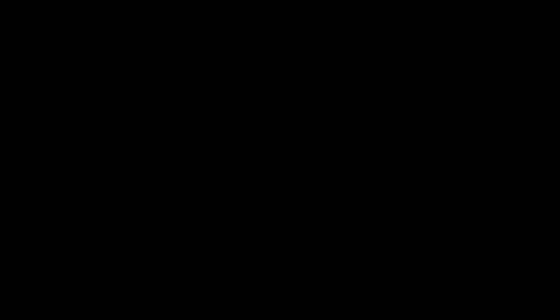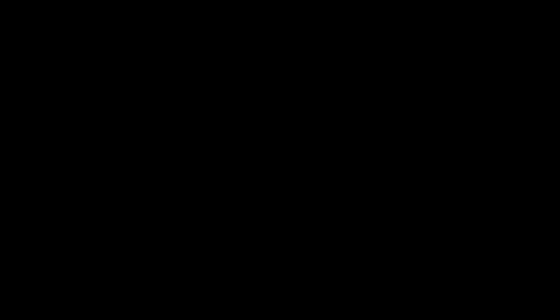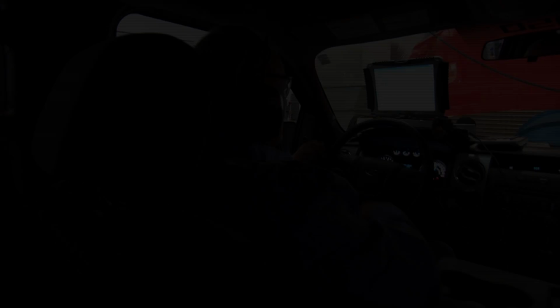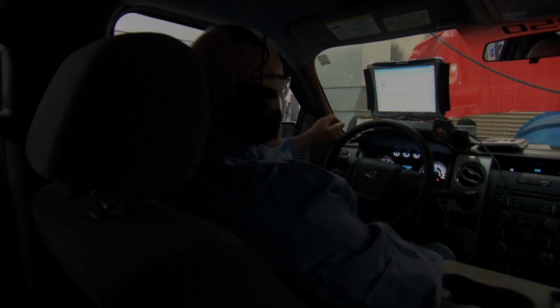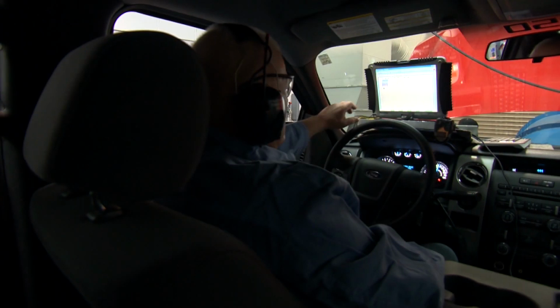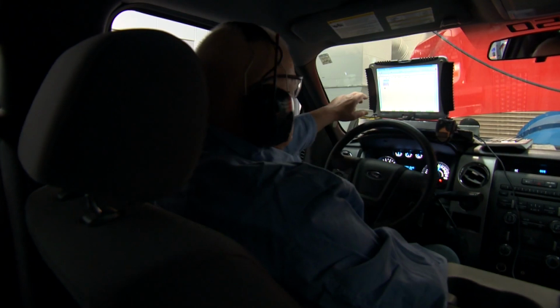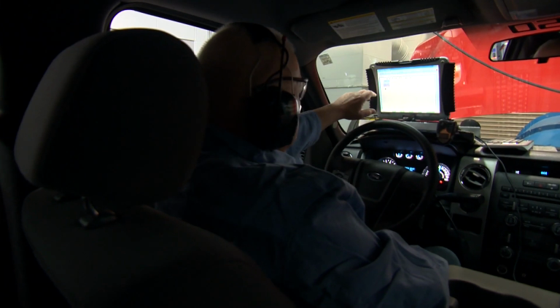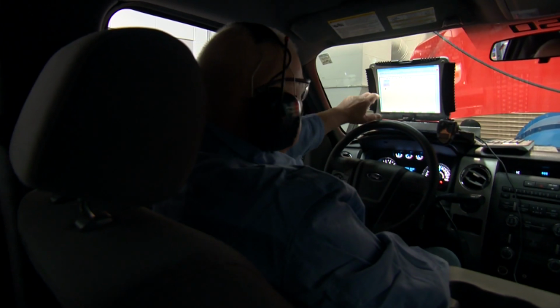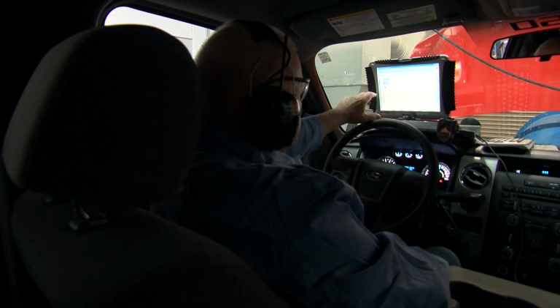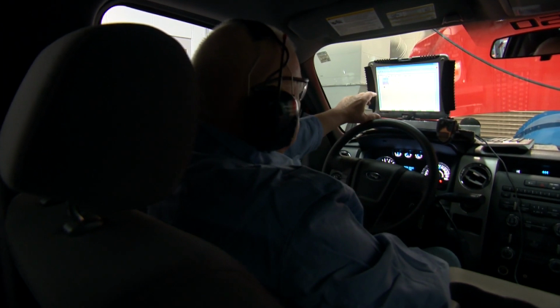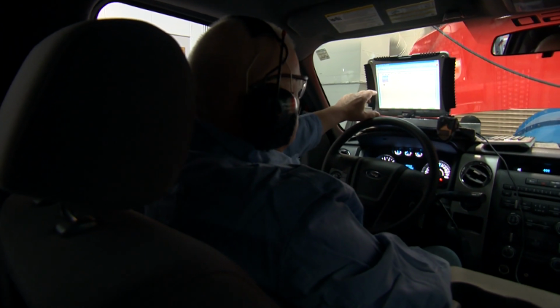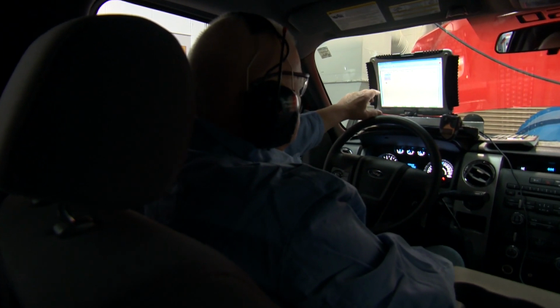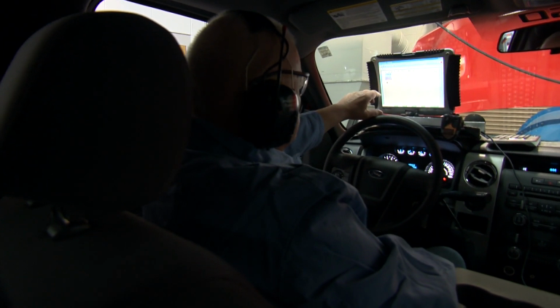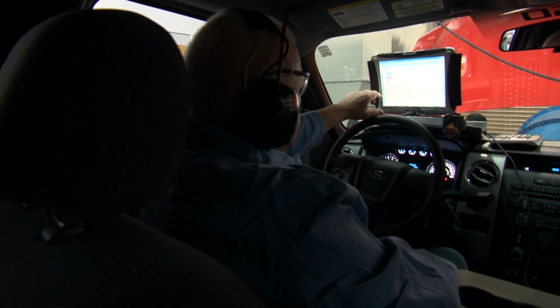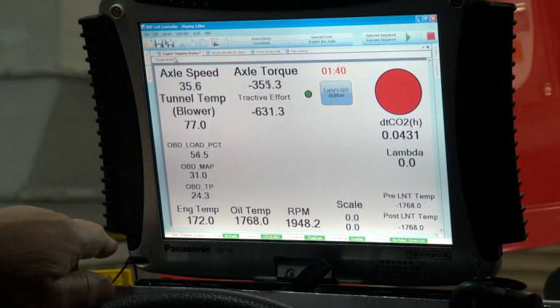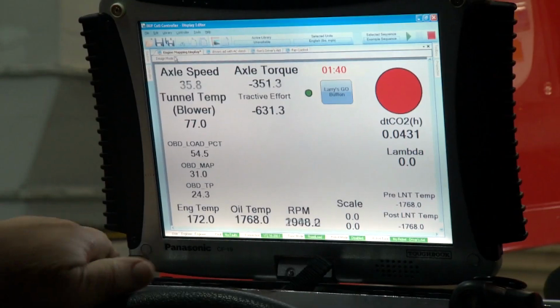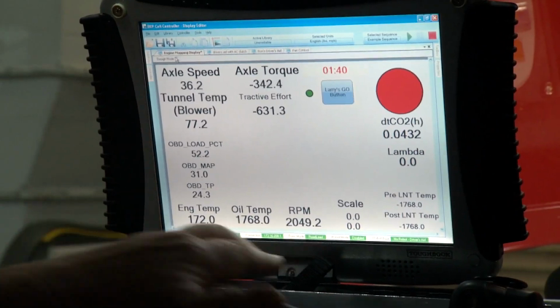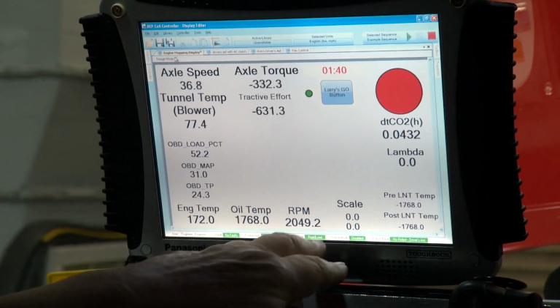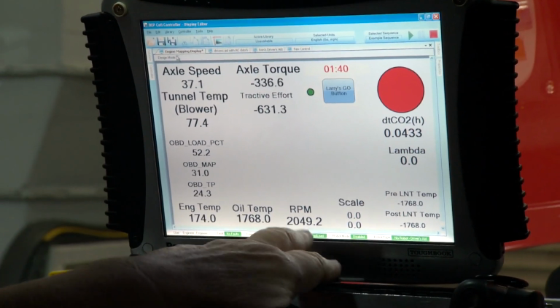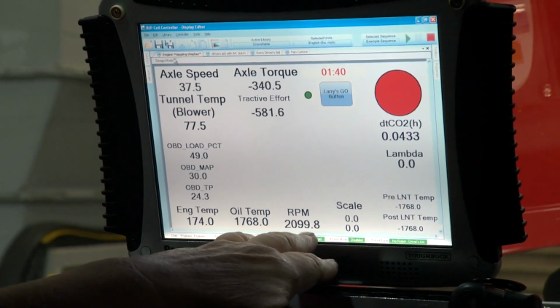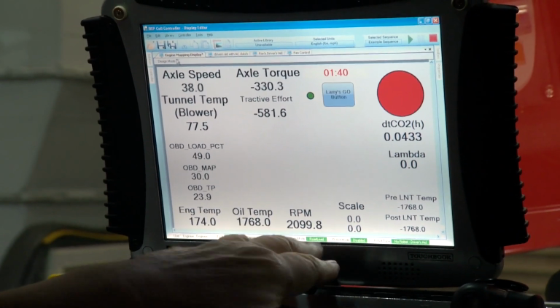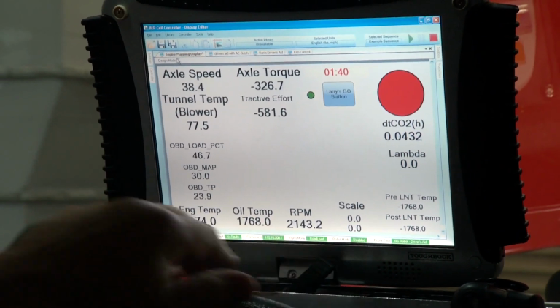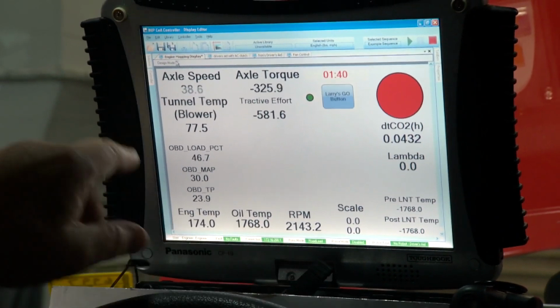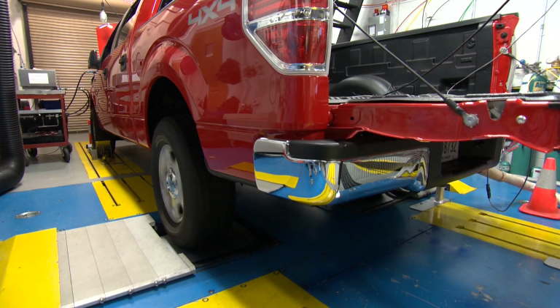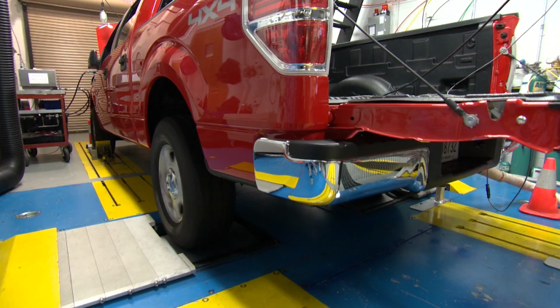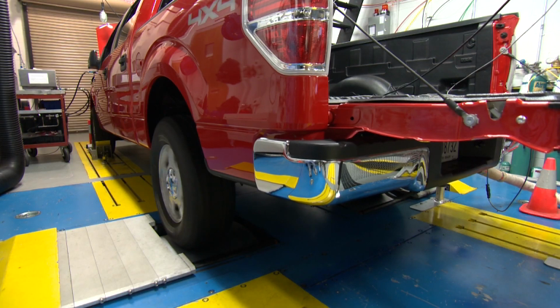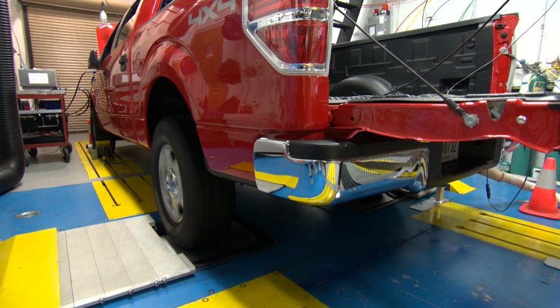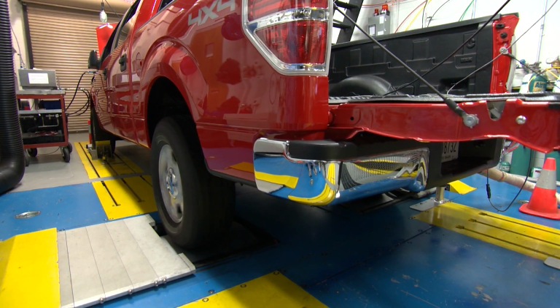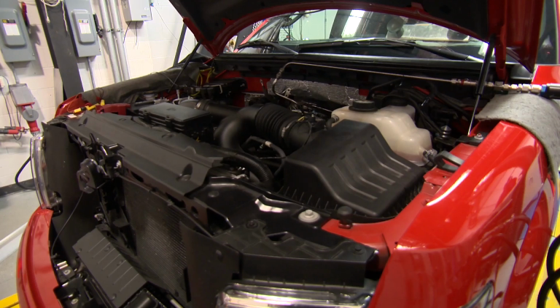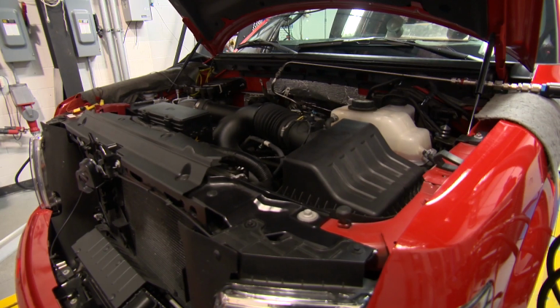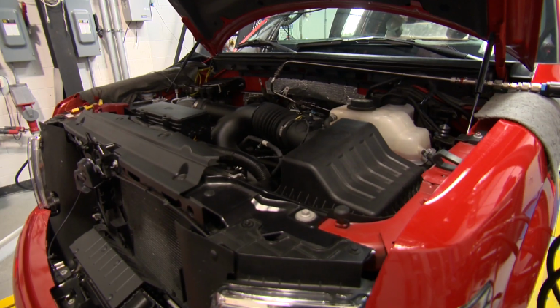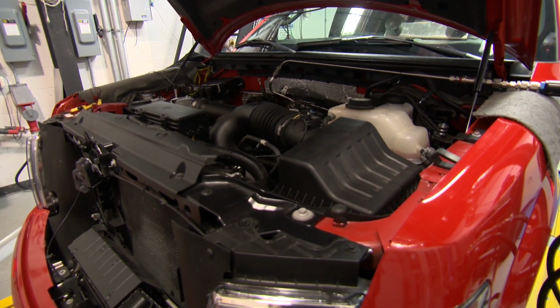We're going to follow the variables: engine temperature, RPM, action, speed, and torque reading.